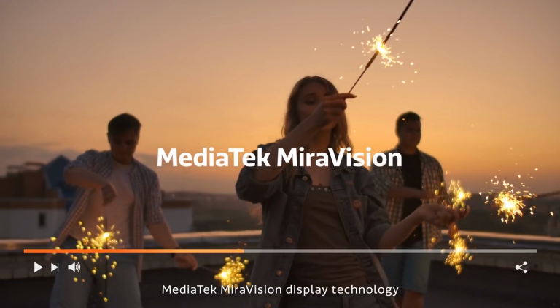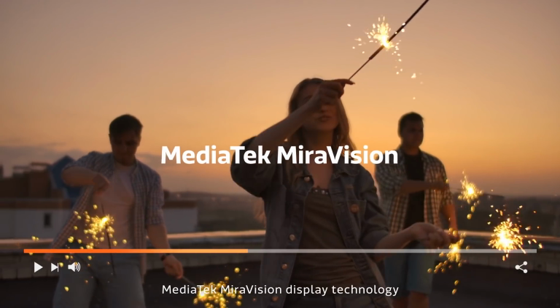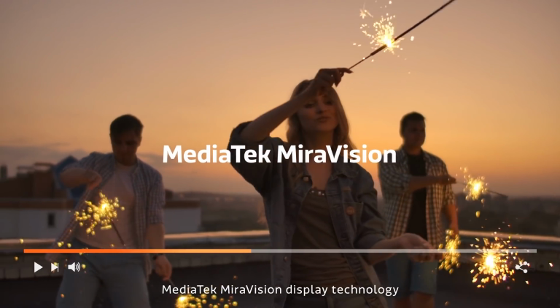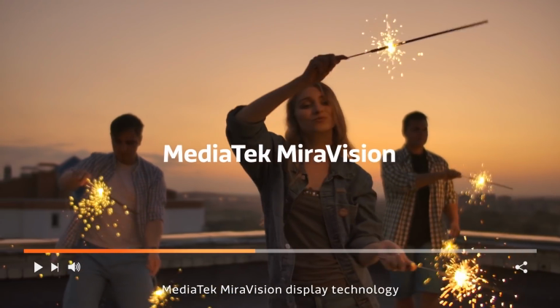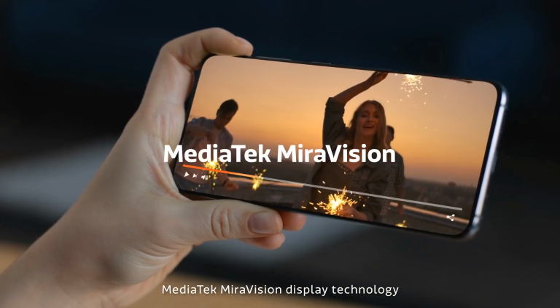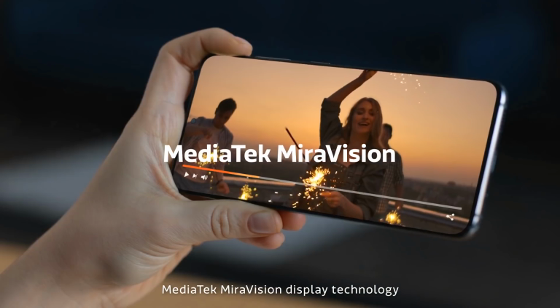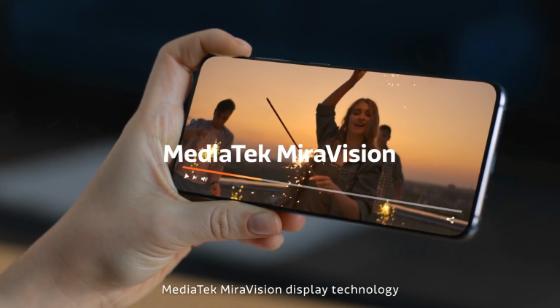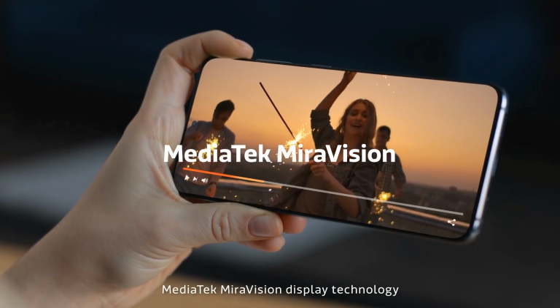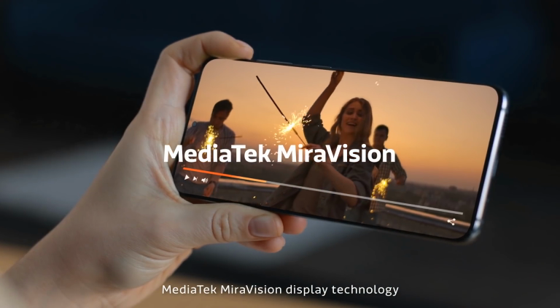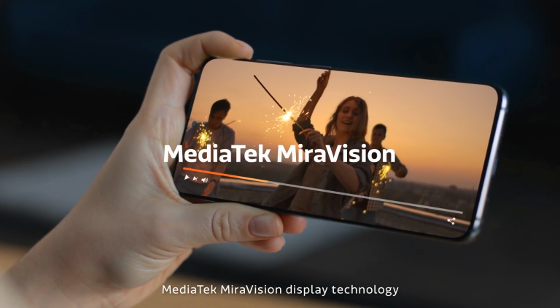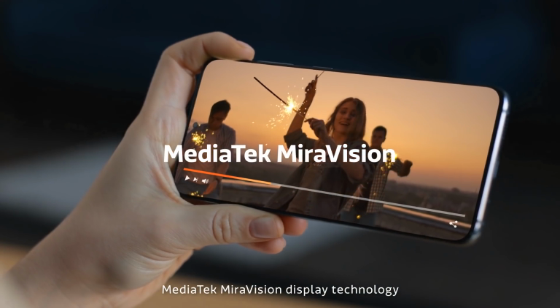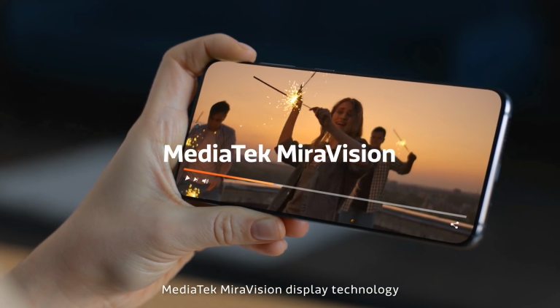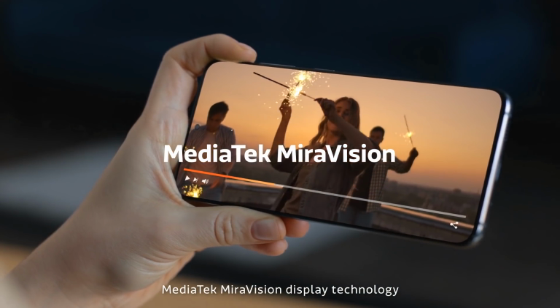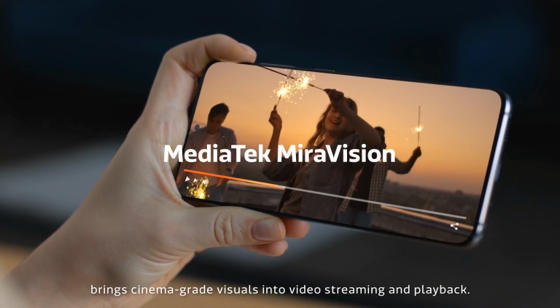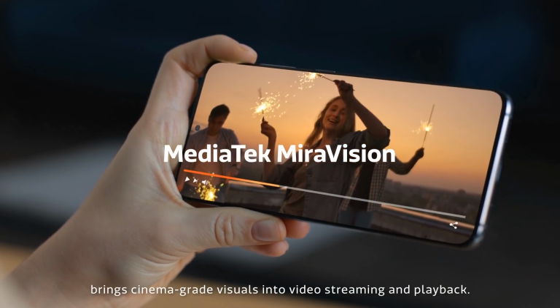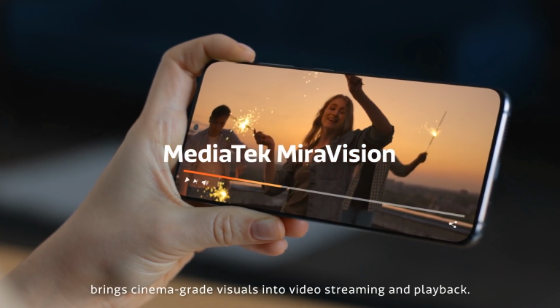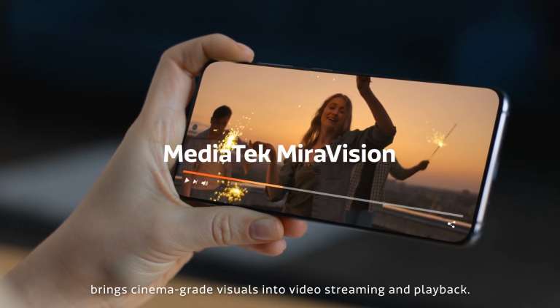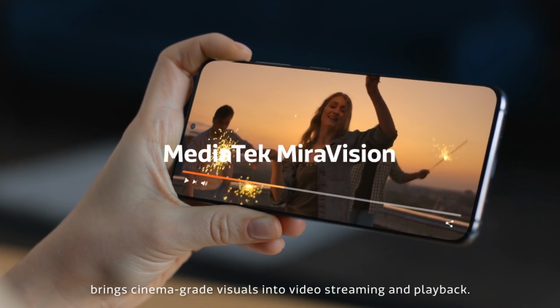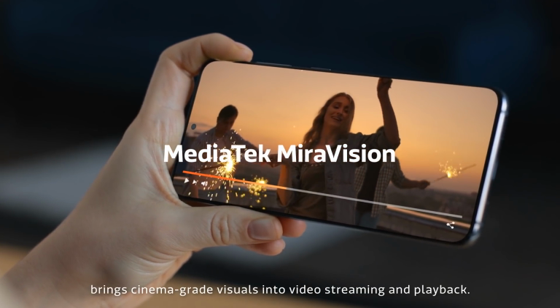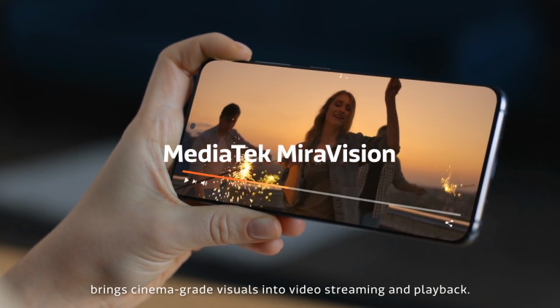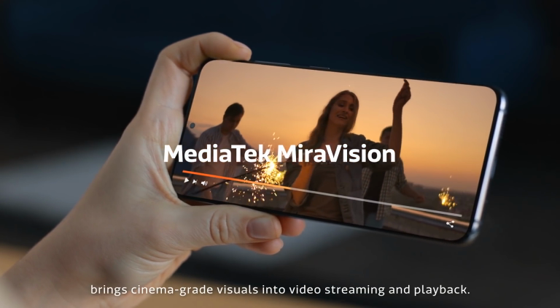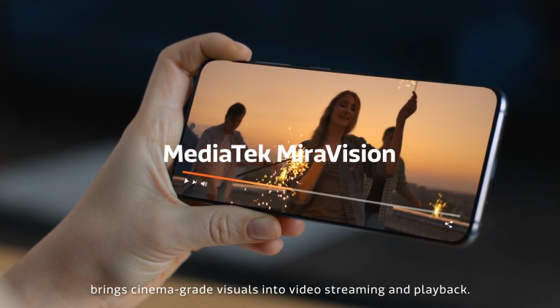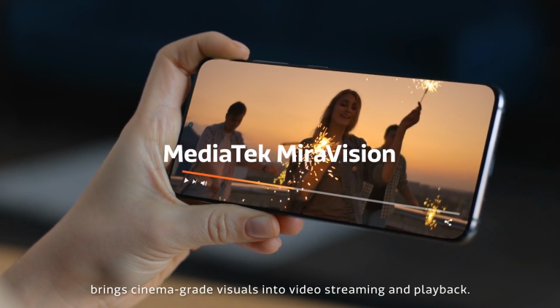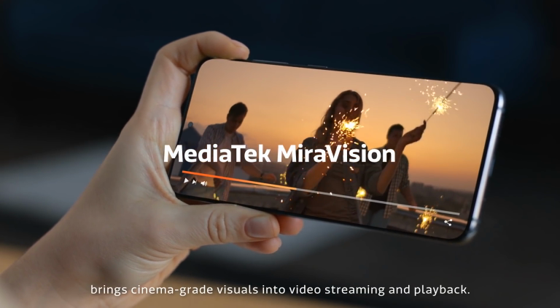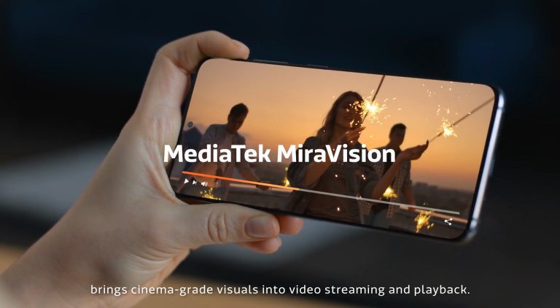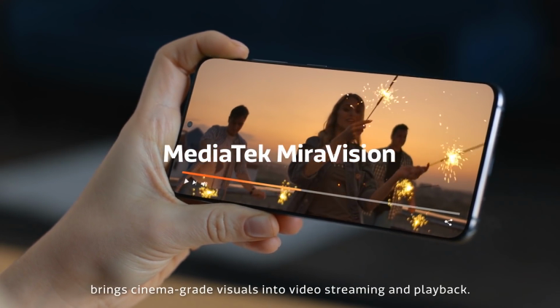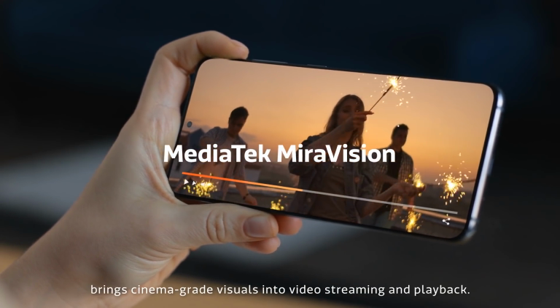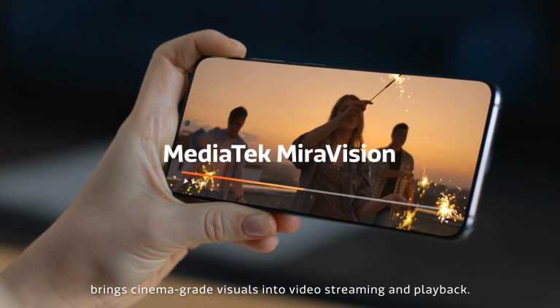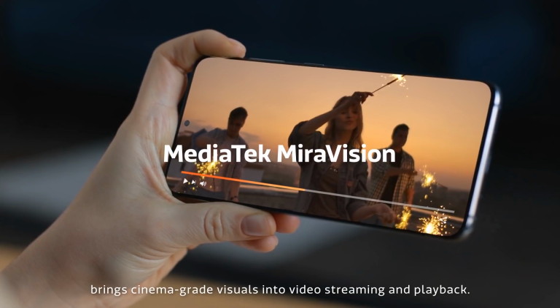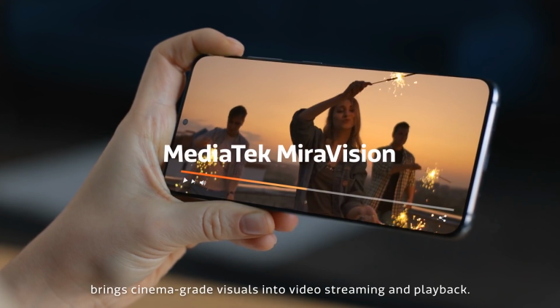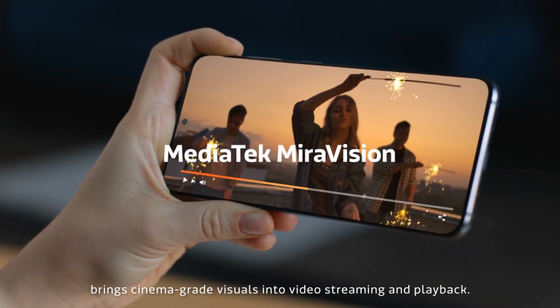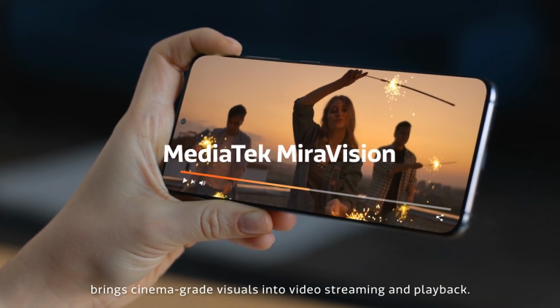MediaTek MirrorVision display technology brings cinema-grade visuals into video streaming and playback.